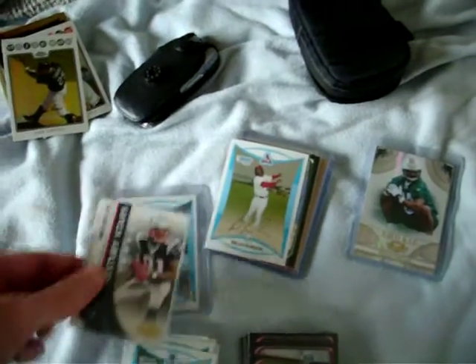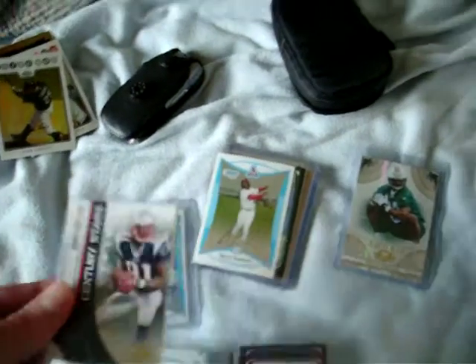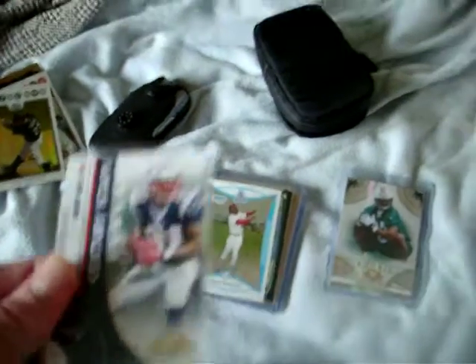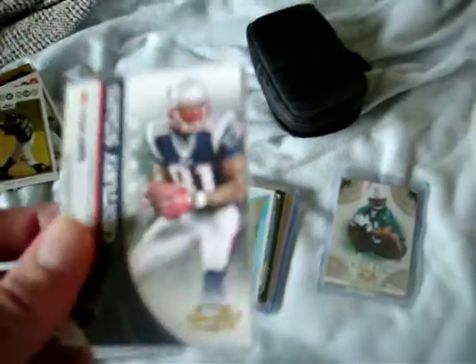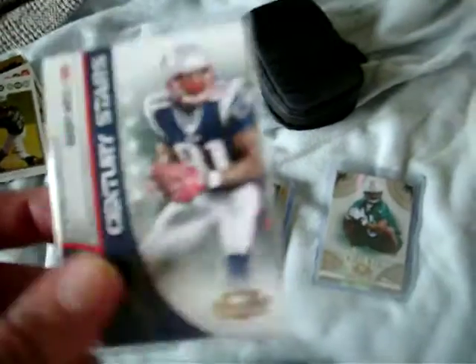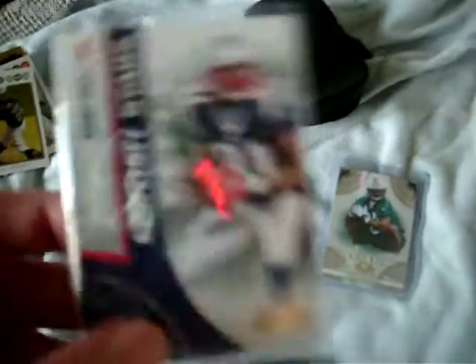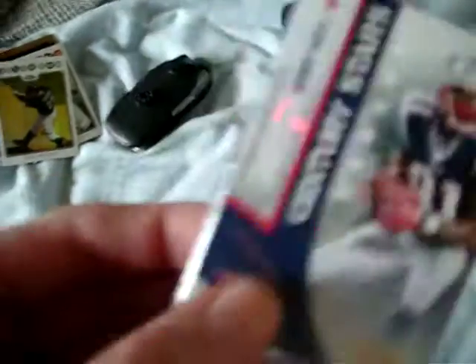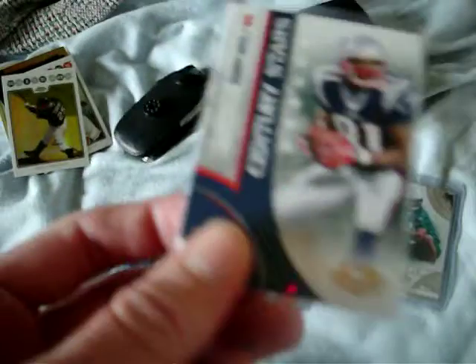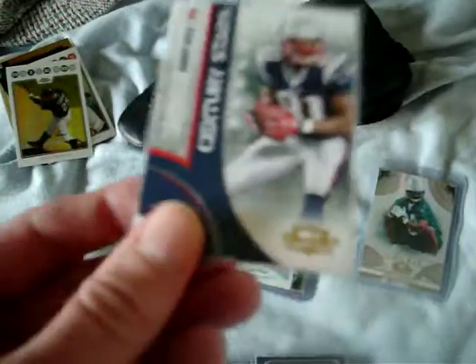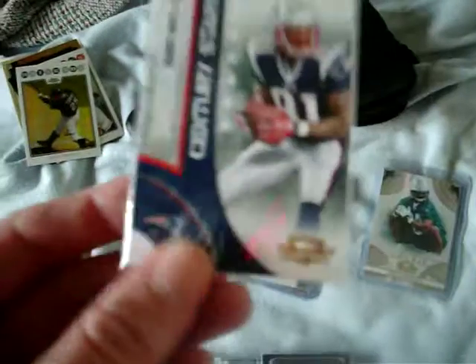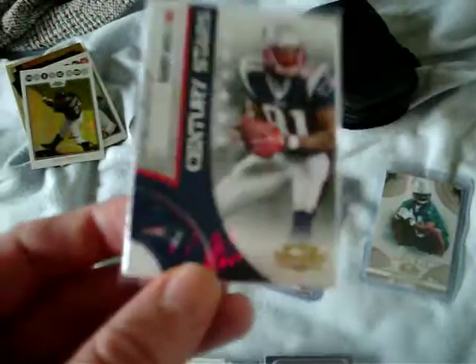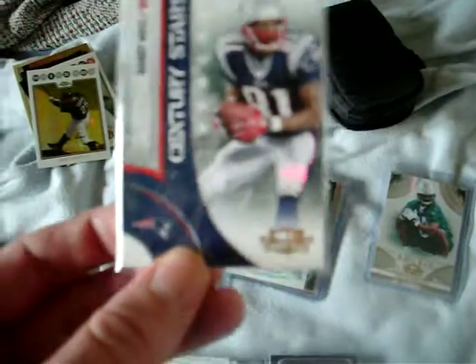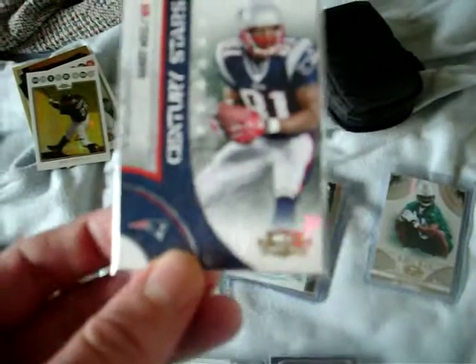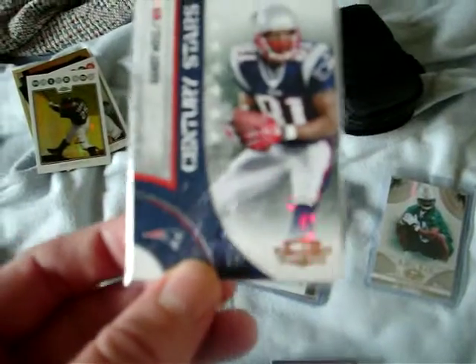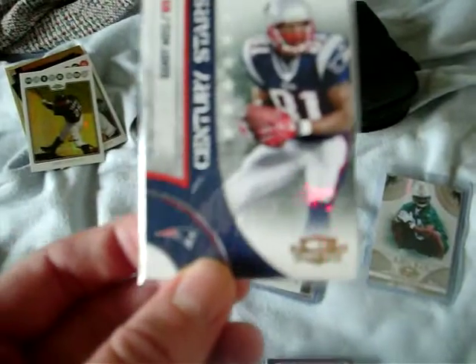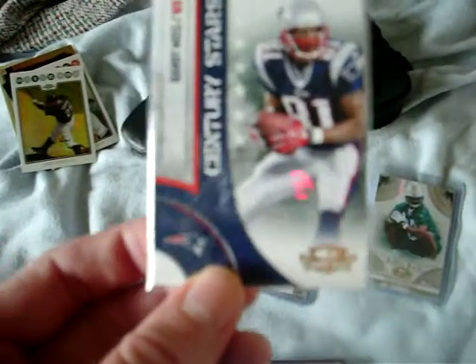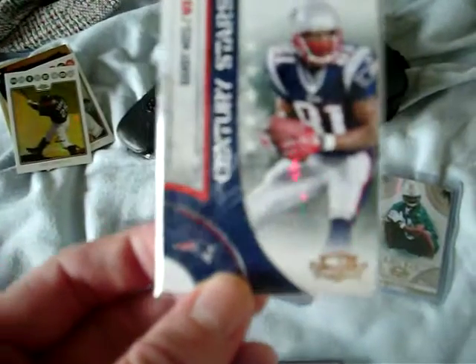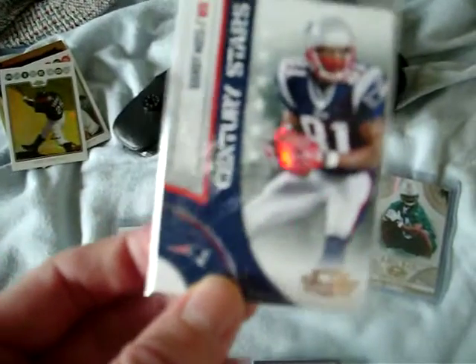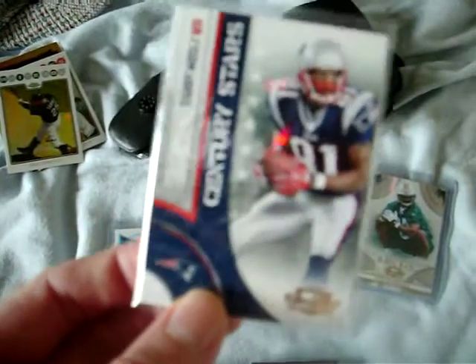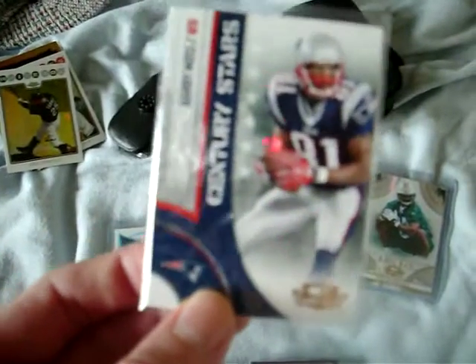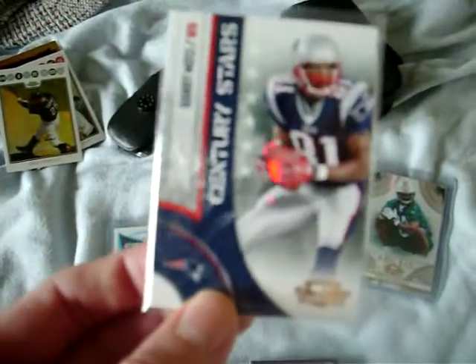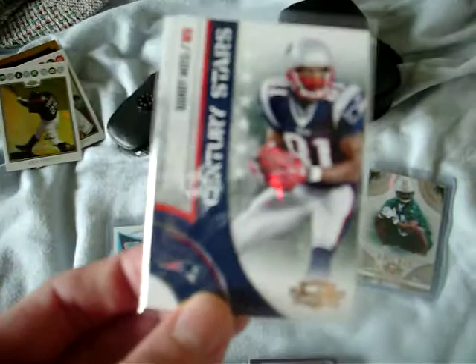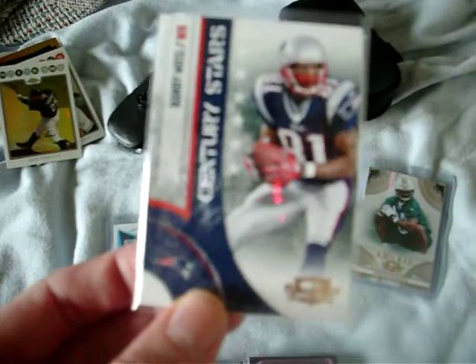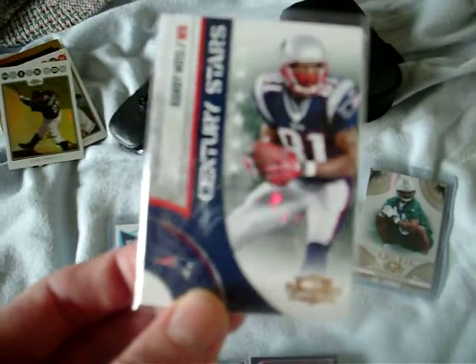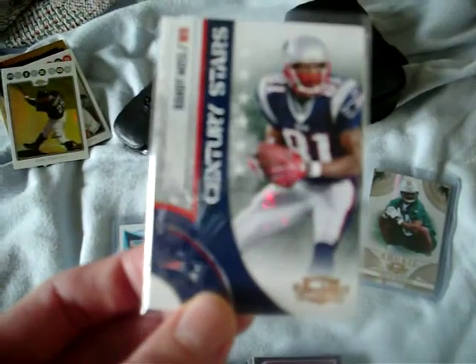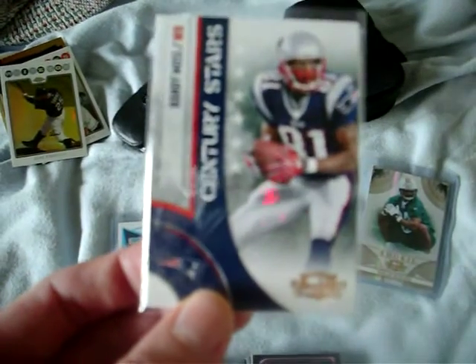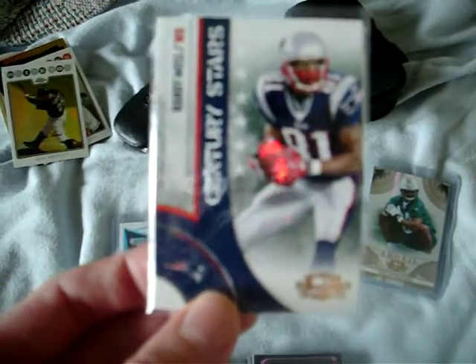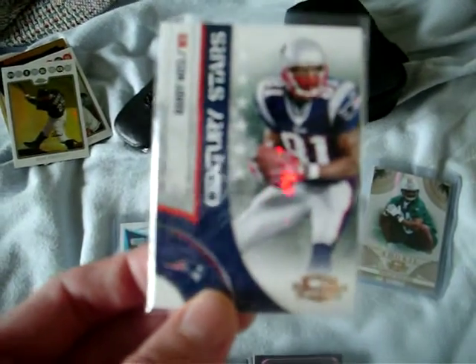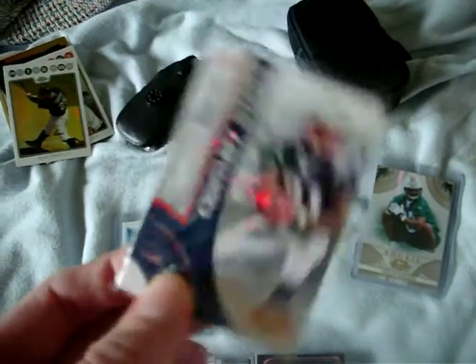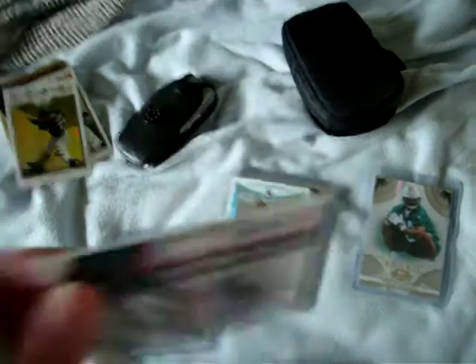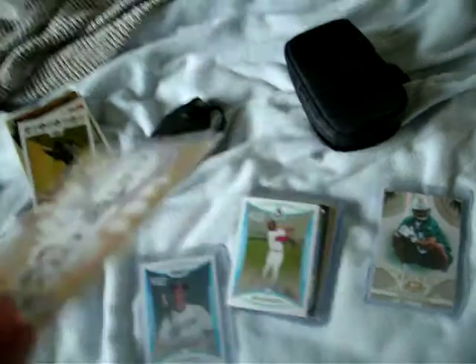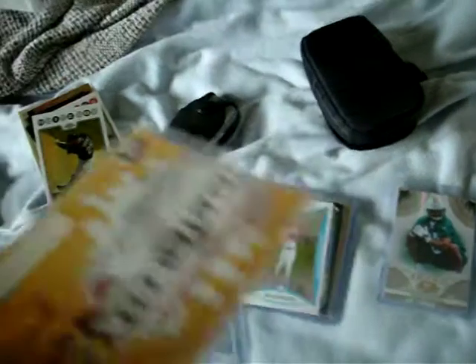Got a Threads card — it wasn't Gridiron gear, it was Threads. We got Randy Moss.